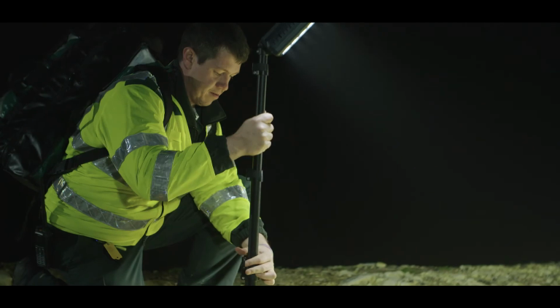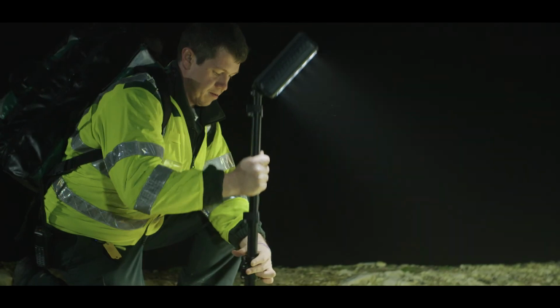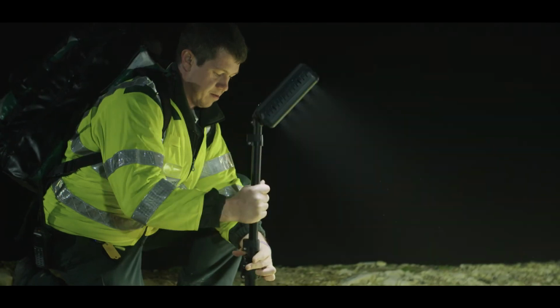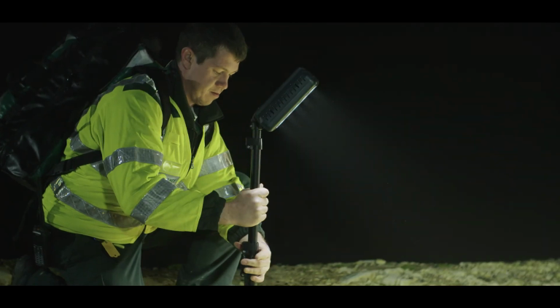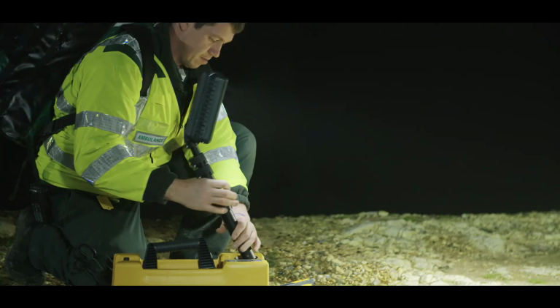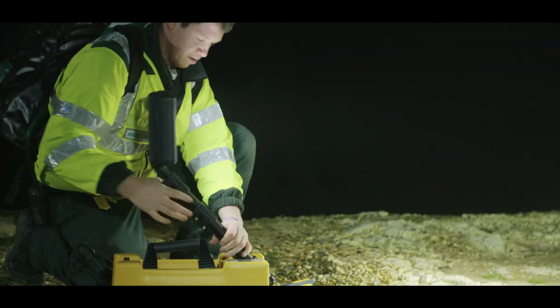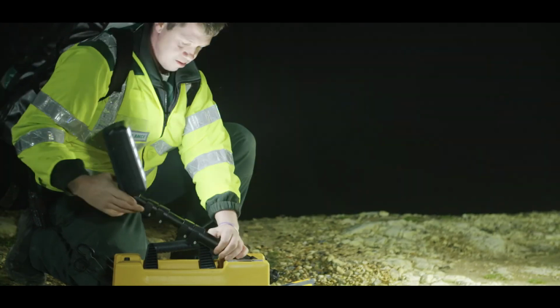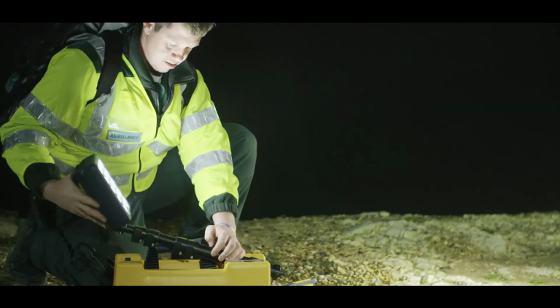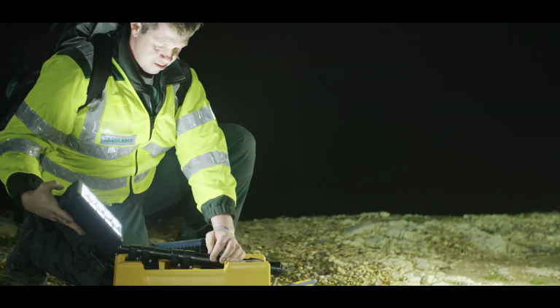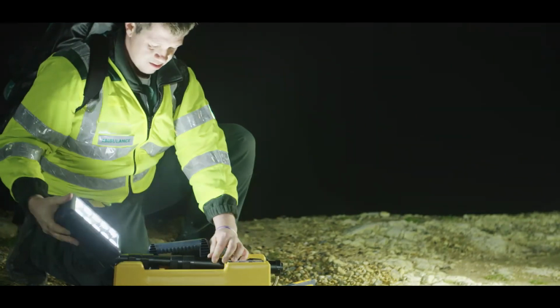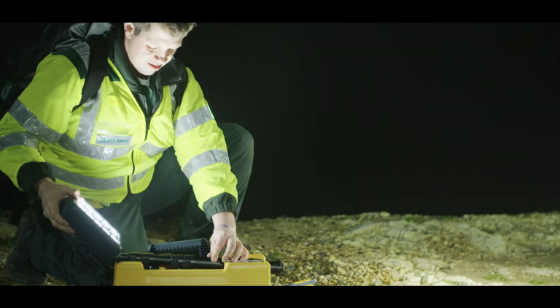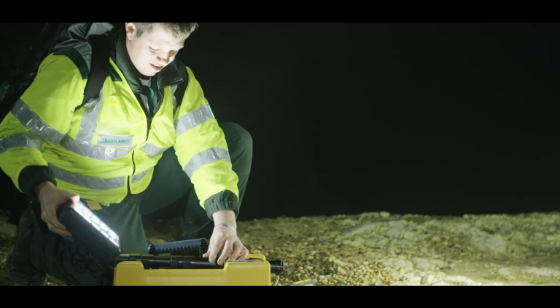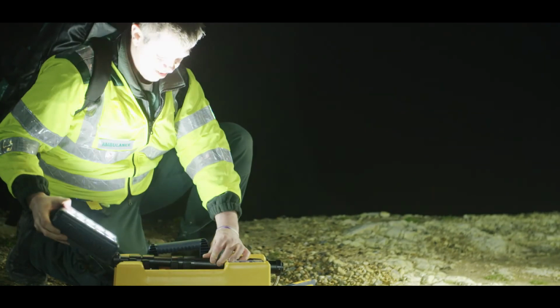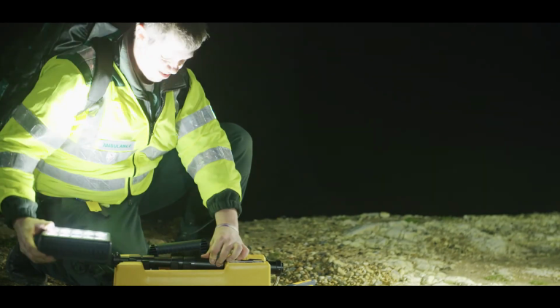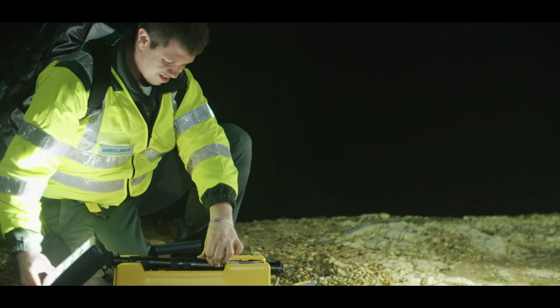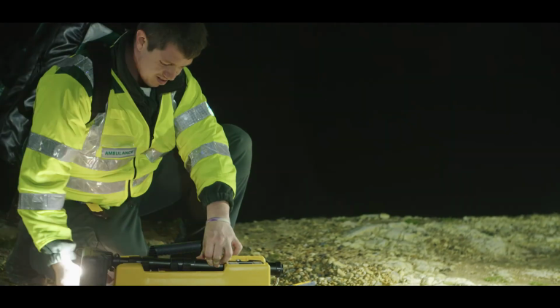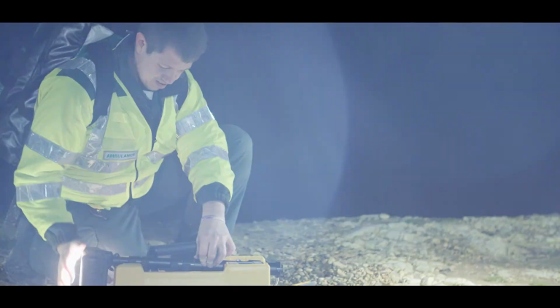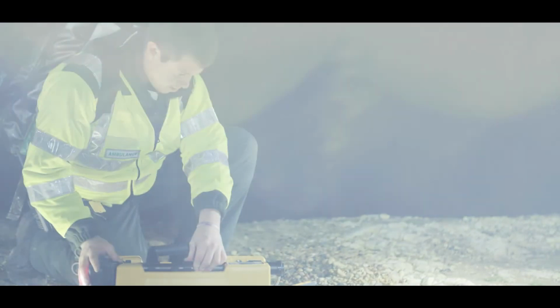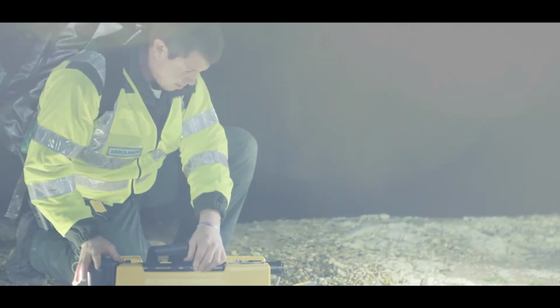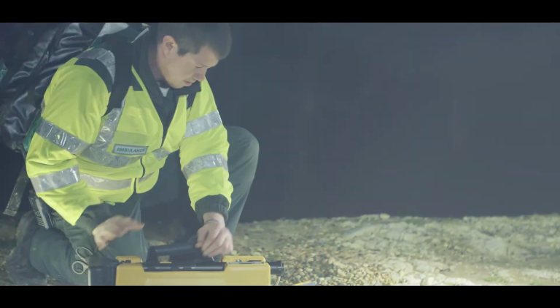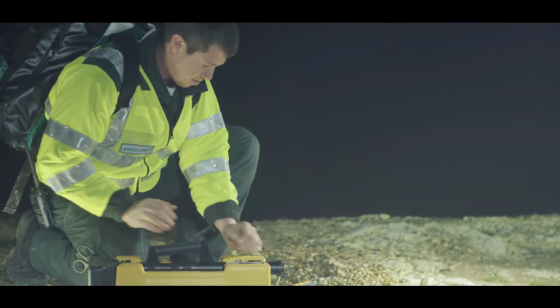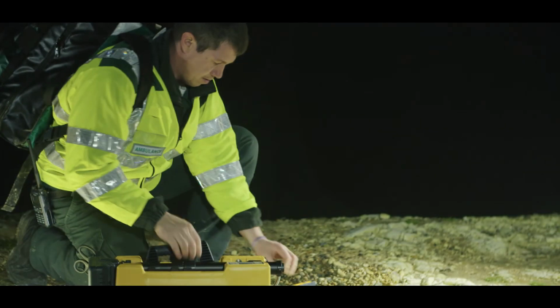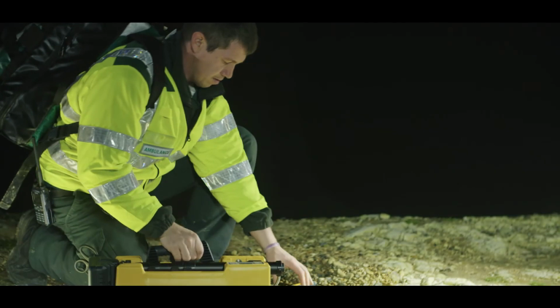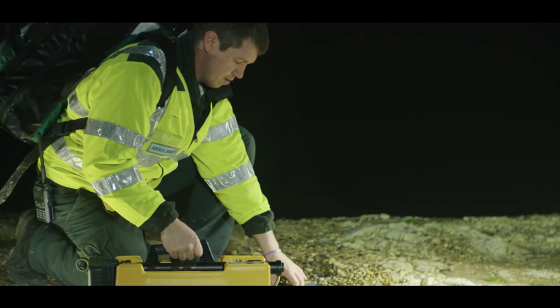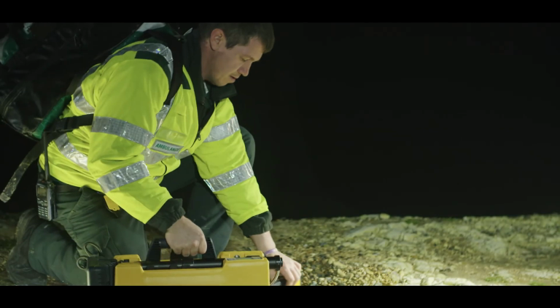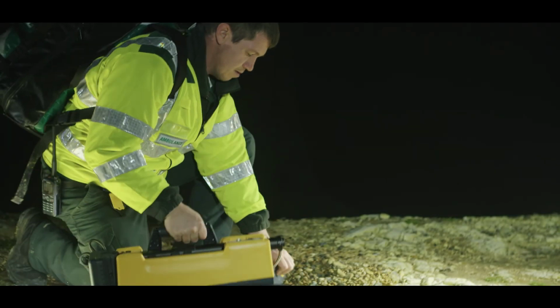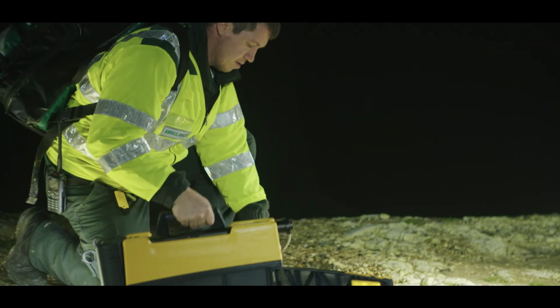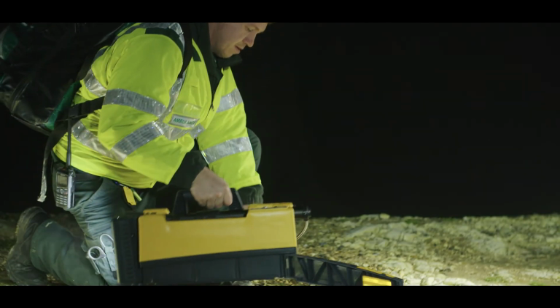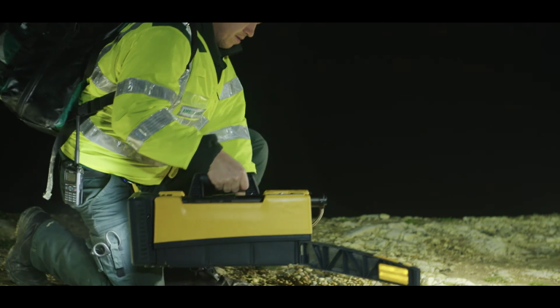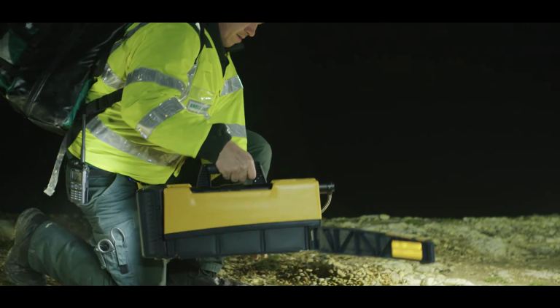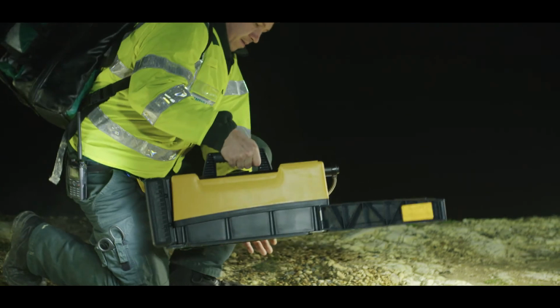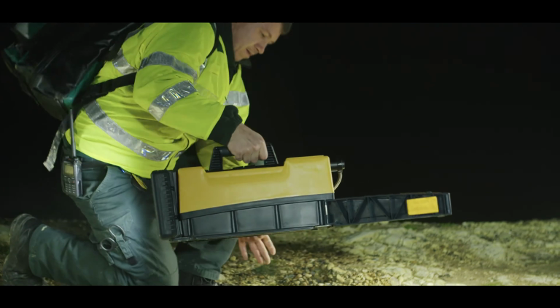The Solaris Pro and our other products all pack away quickly, allowing you to get to the next job fast.